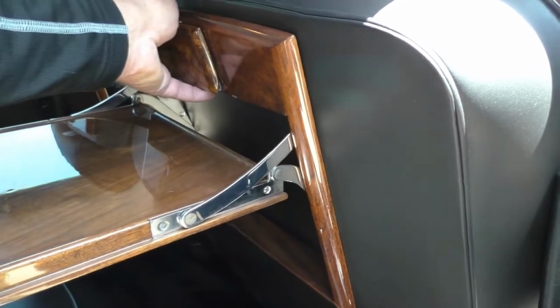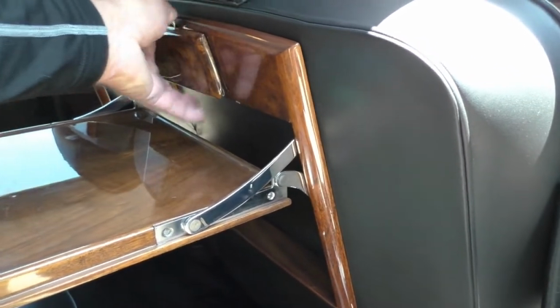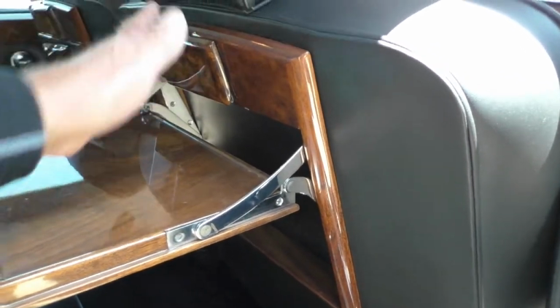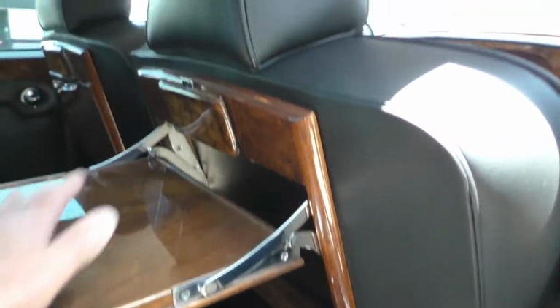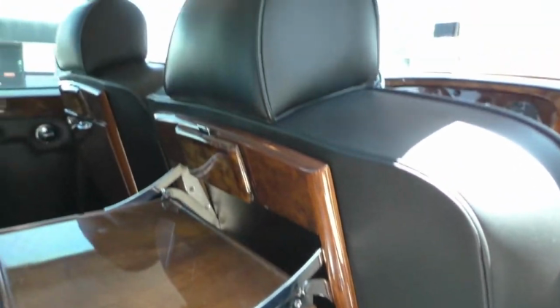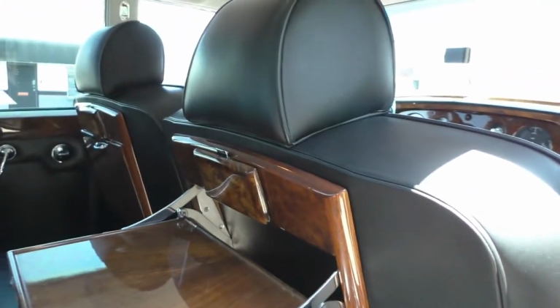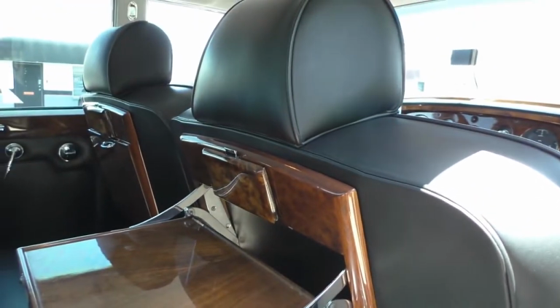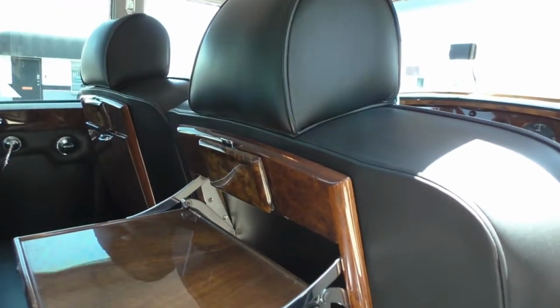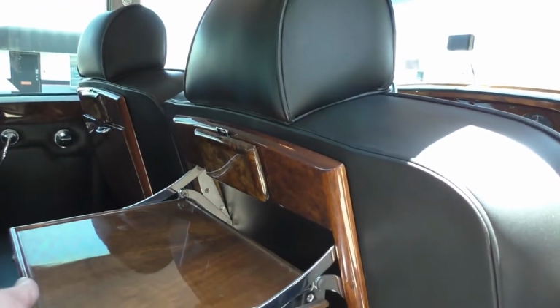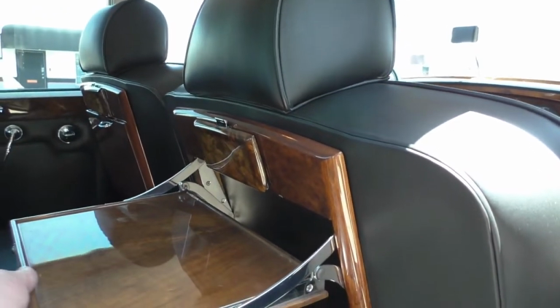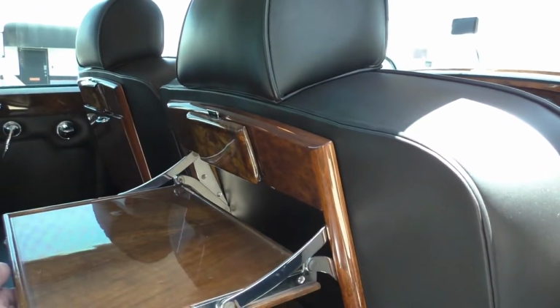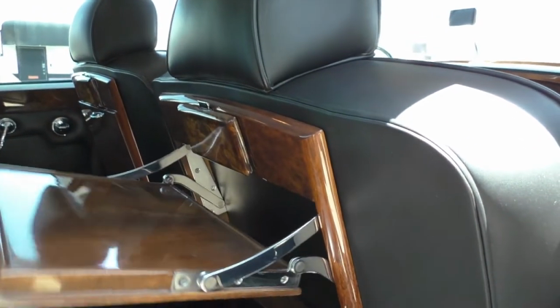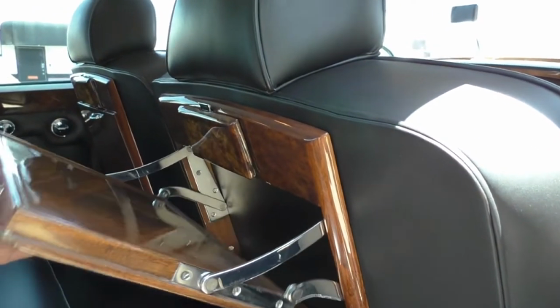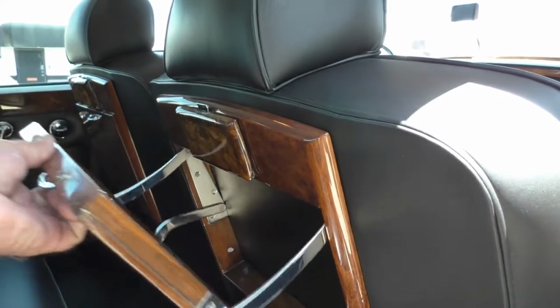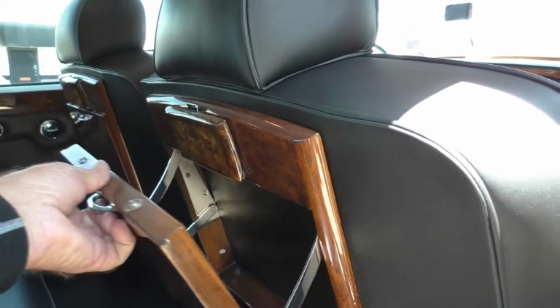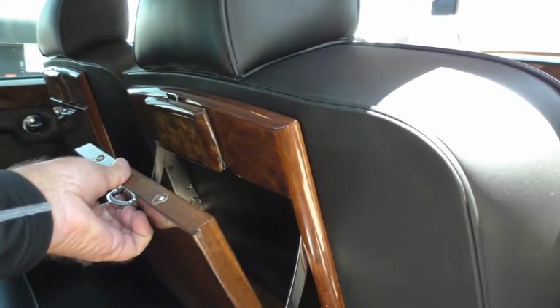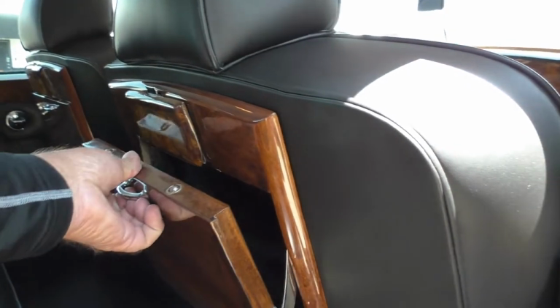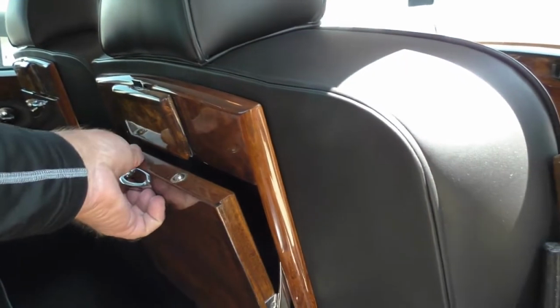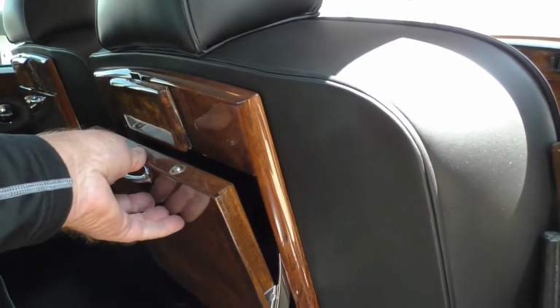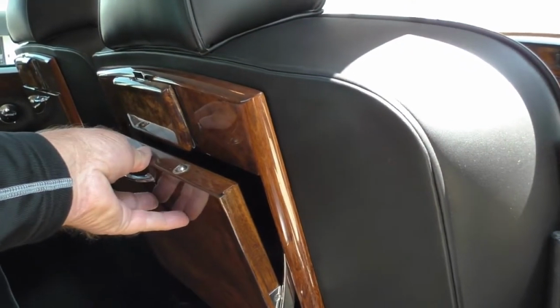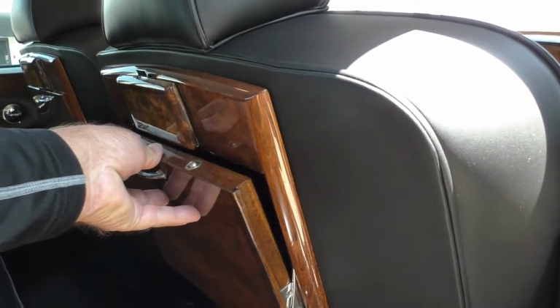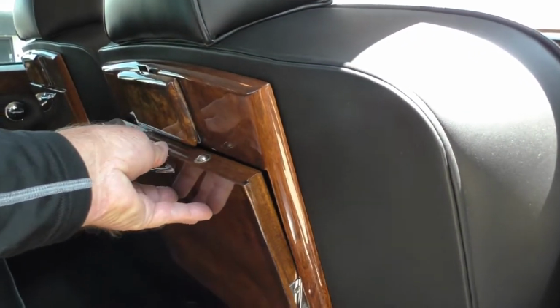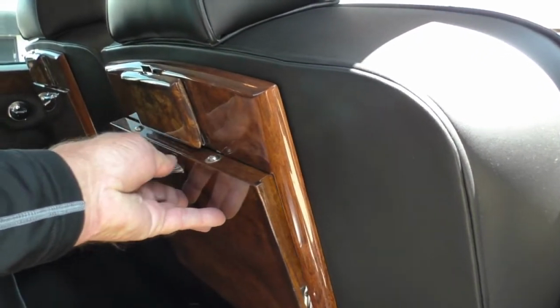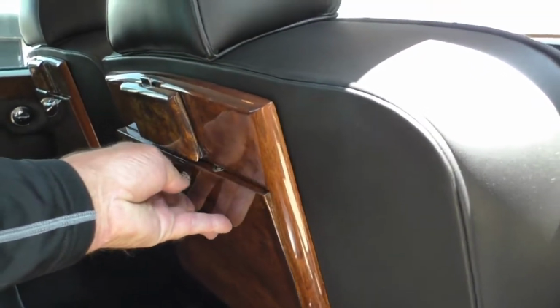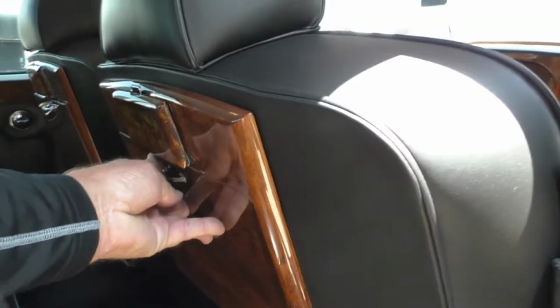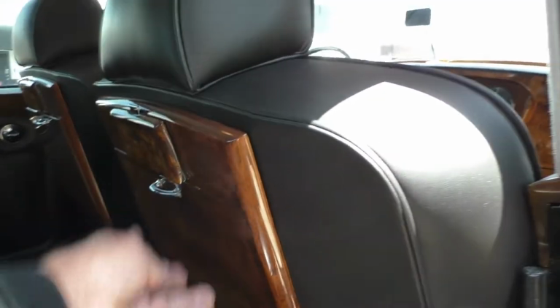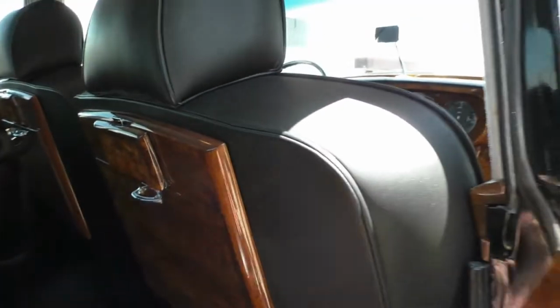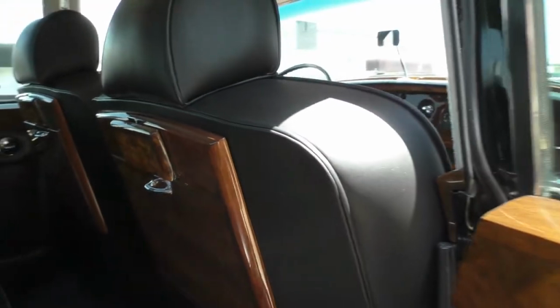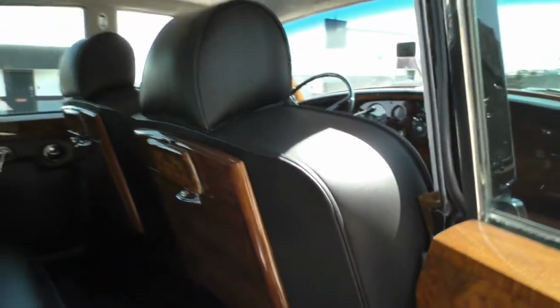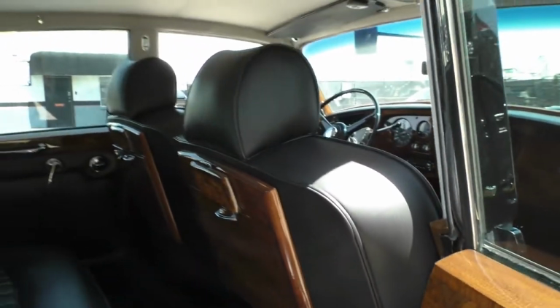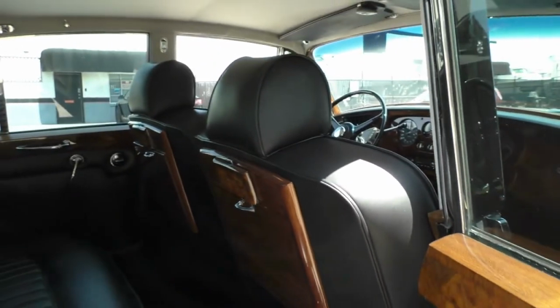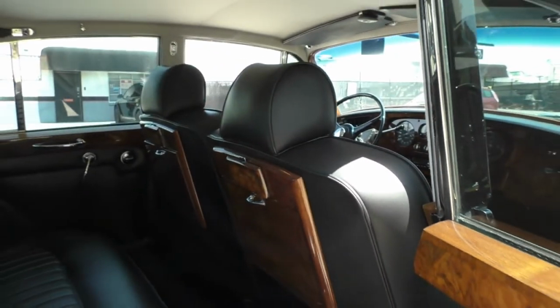The rear has ashtrays in it, but there are ashtray deletes in the front — the driver wasn't a smoker, I assume.